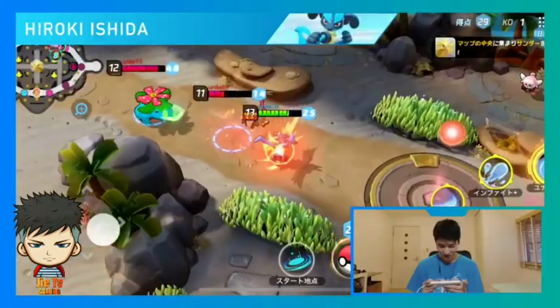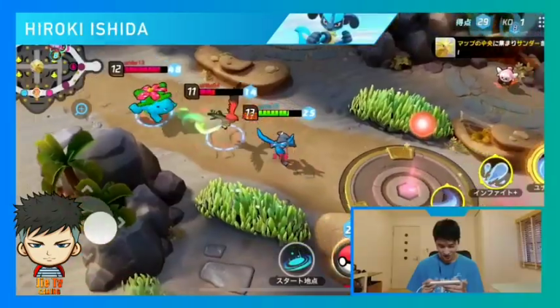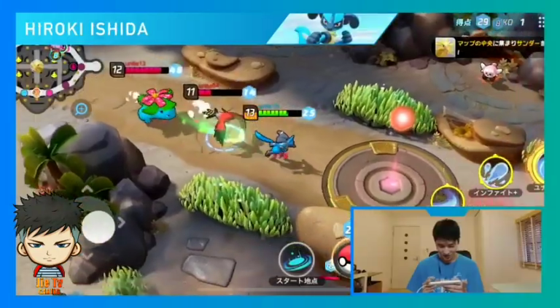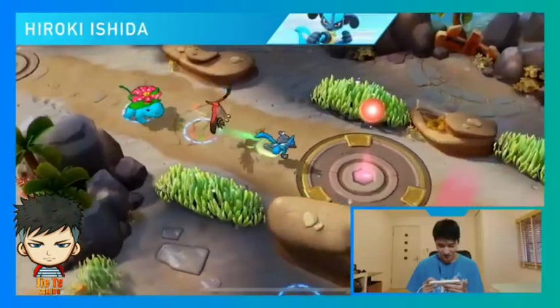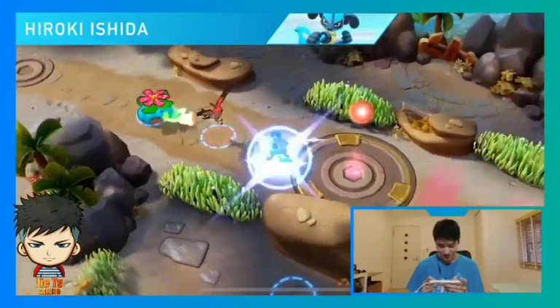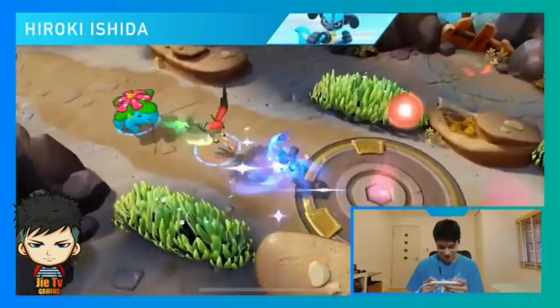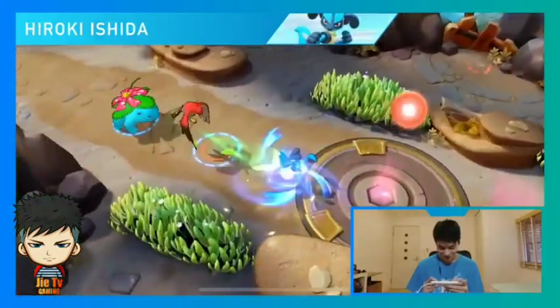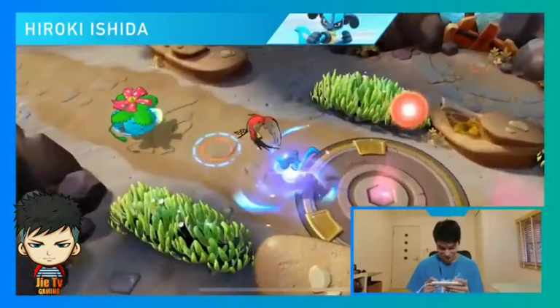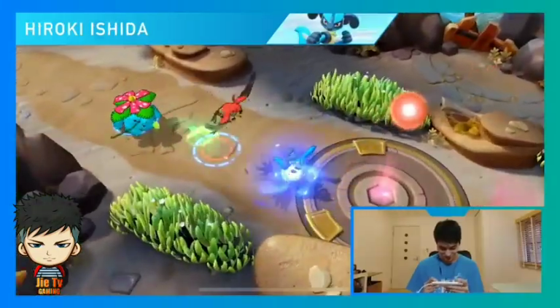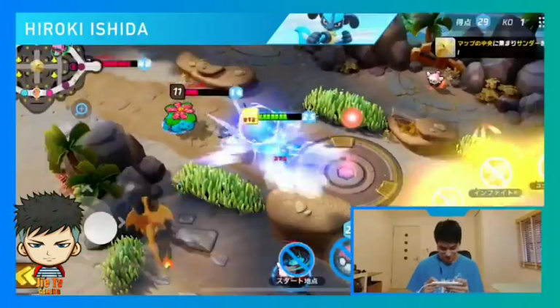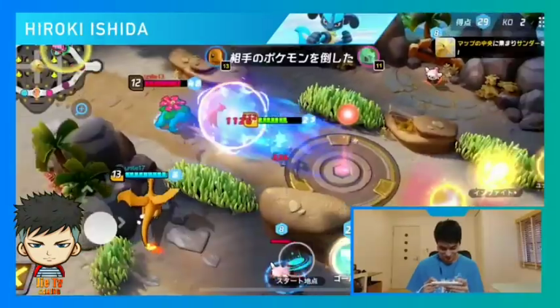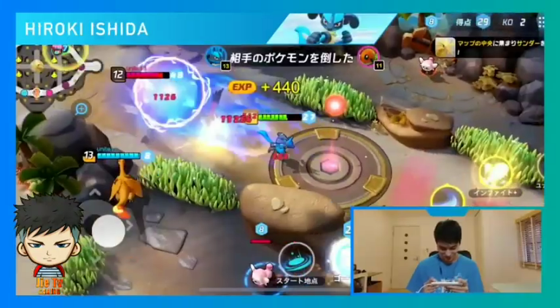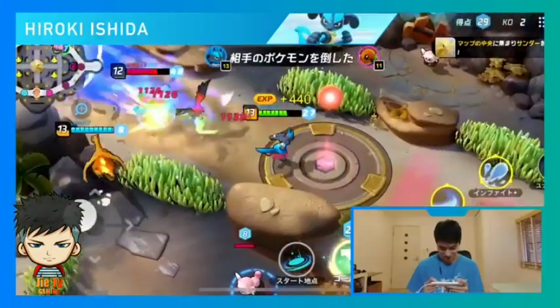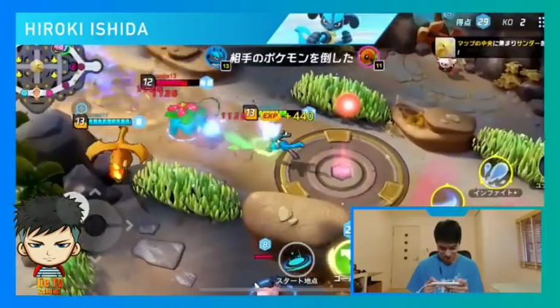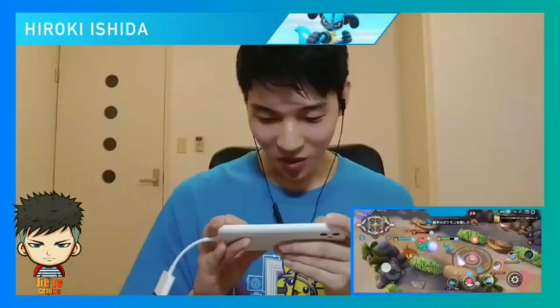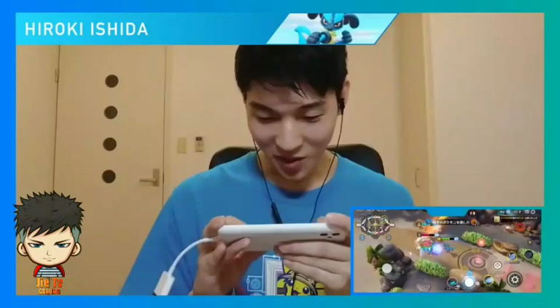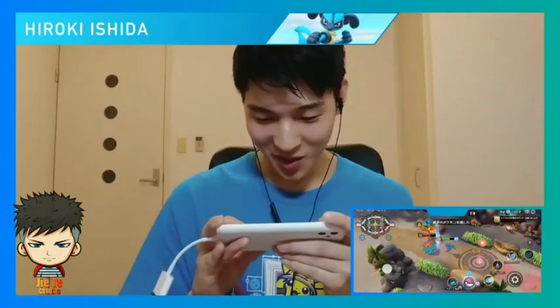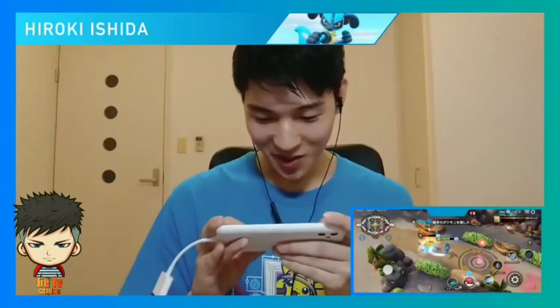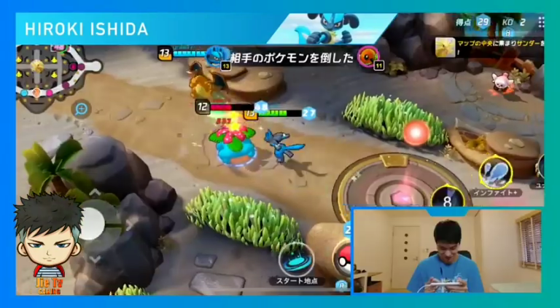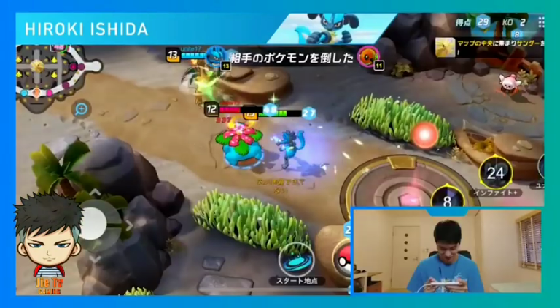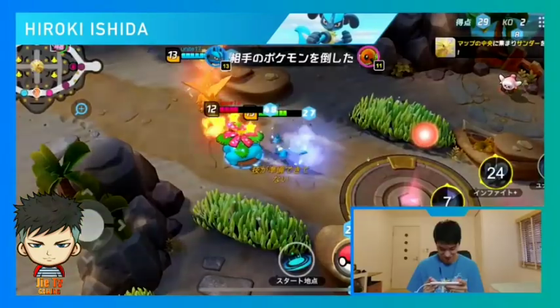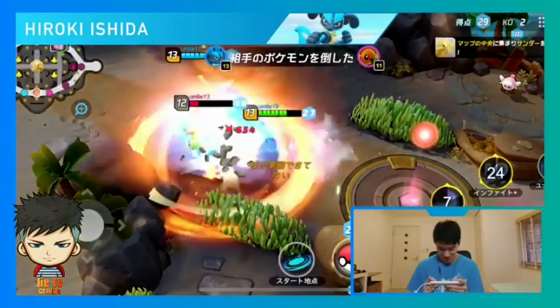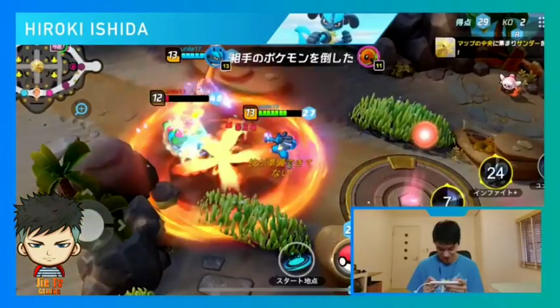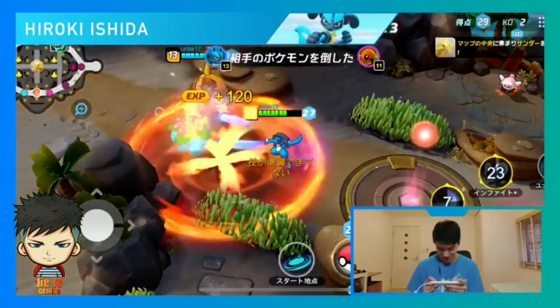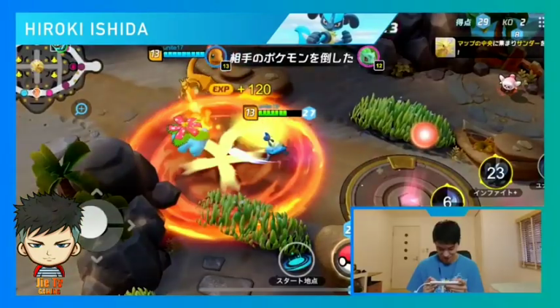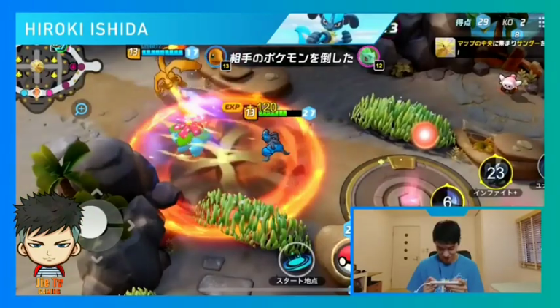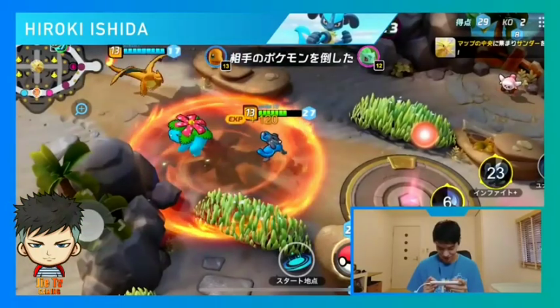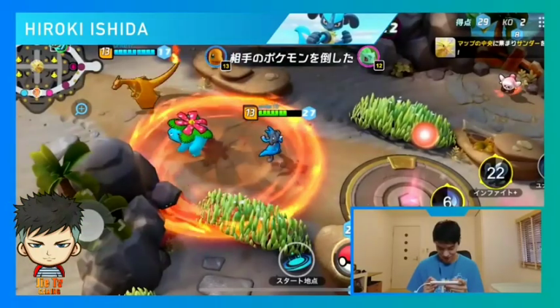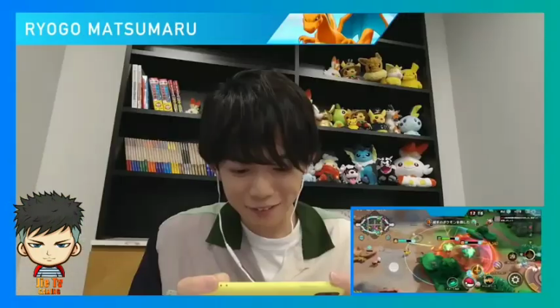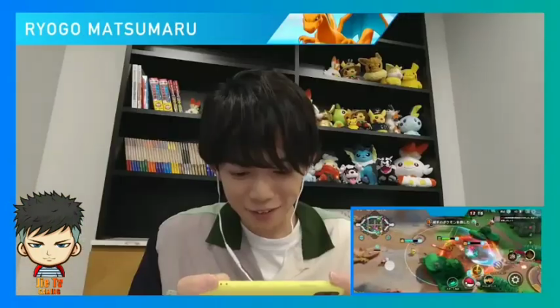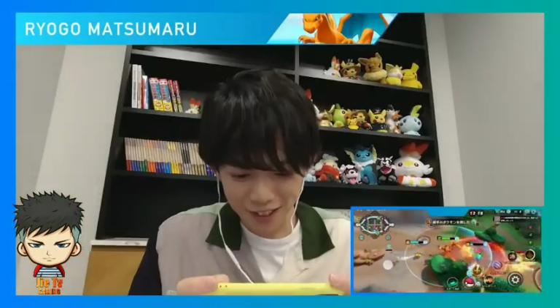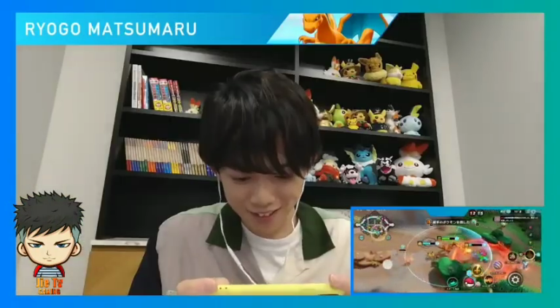And here comes a Unite move! Talonflame is knocked out, and Charizard unleashes a Fire Blast!